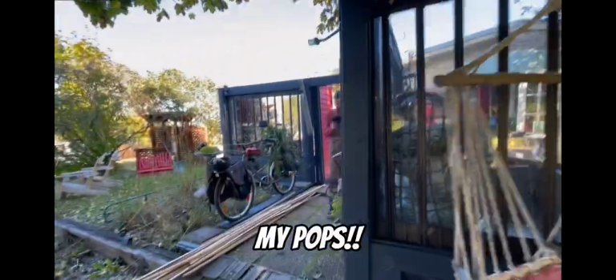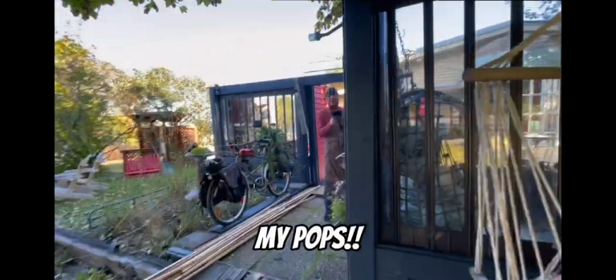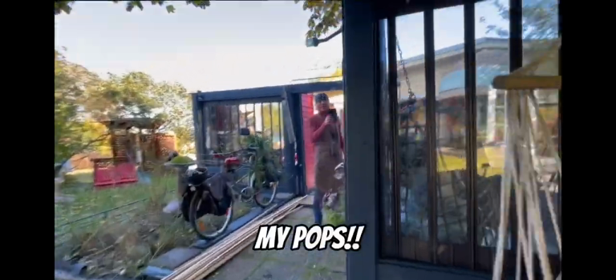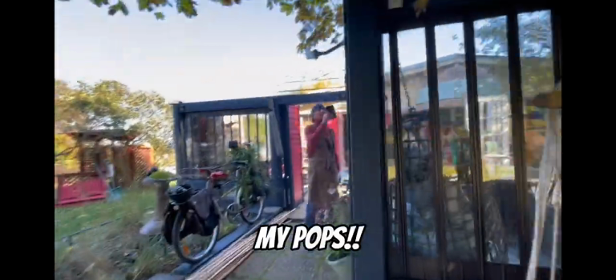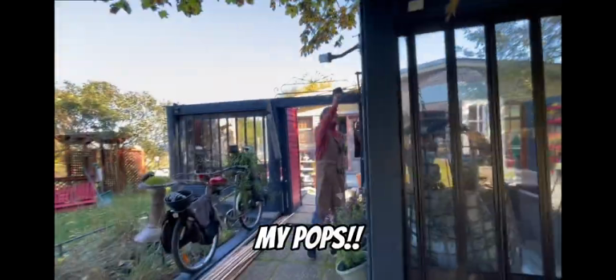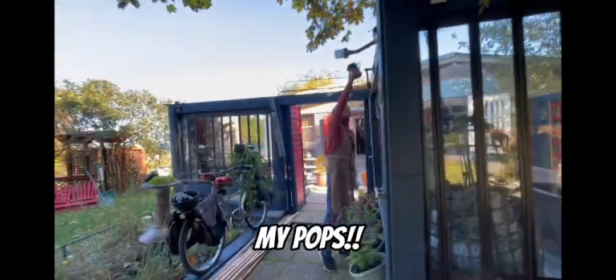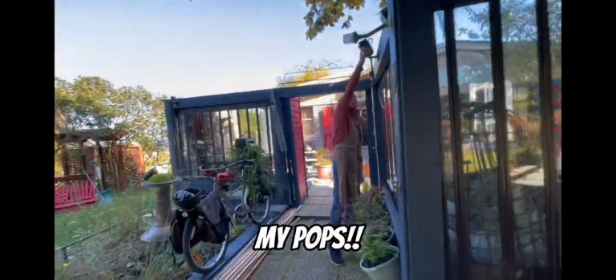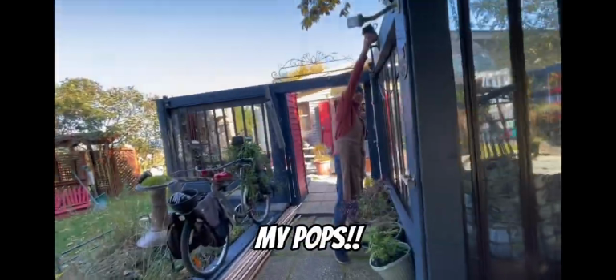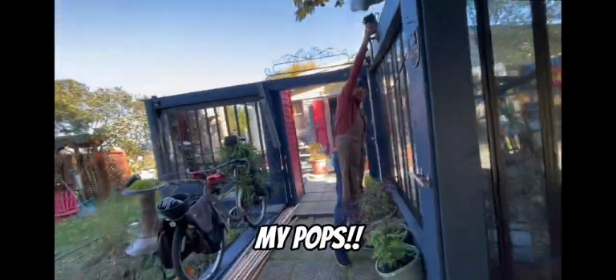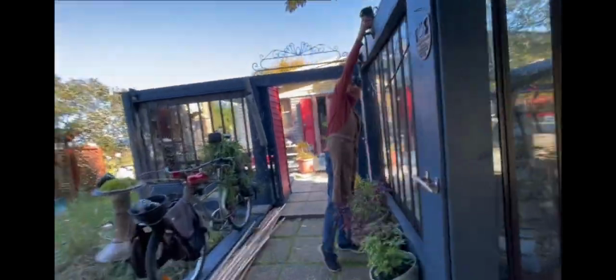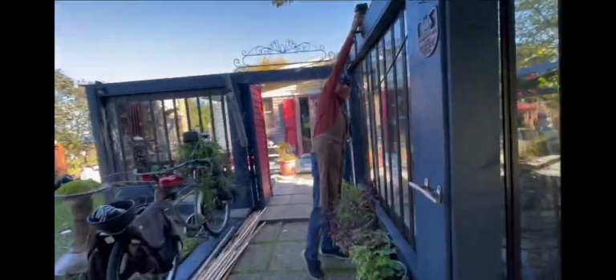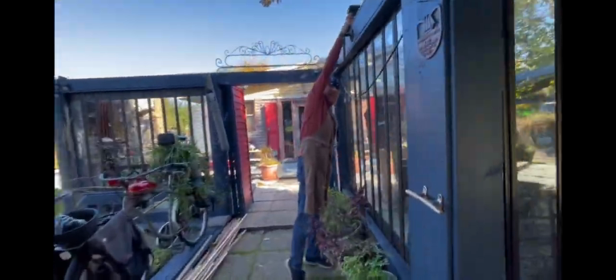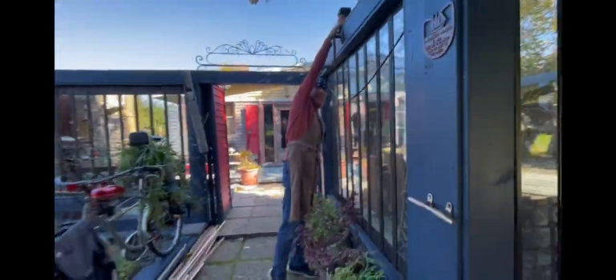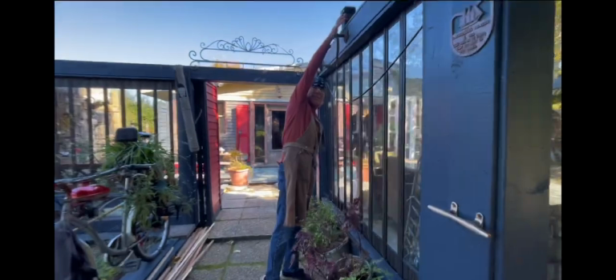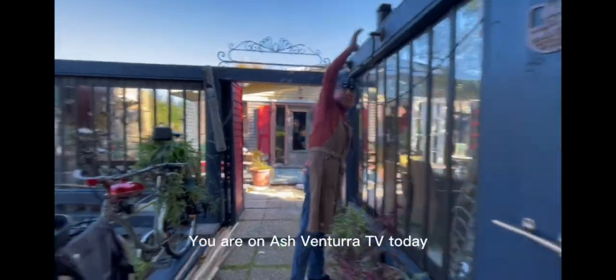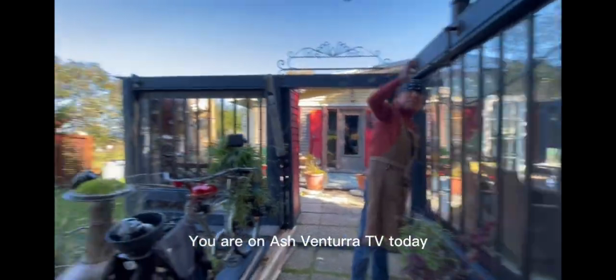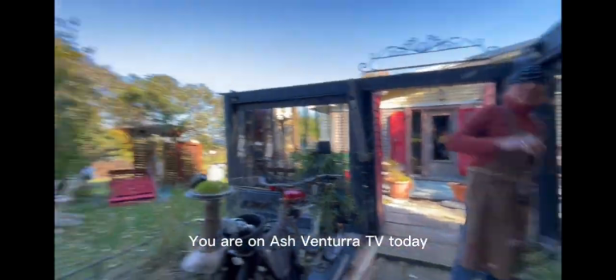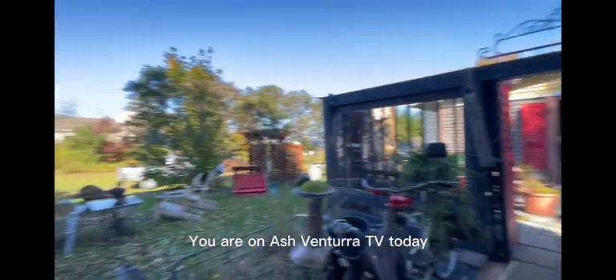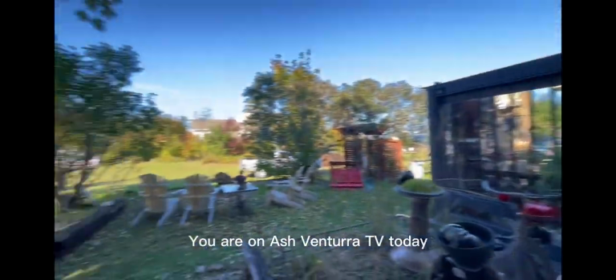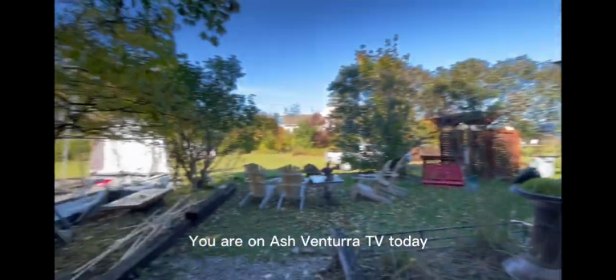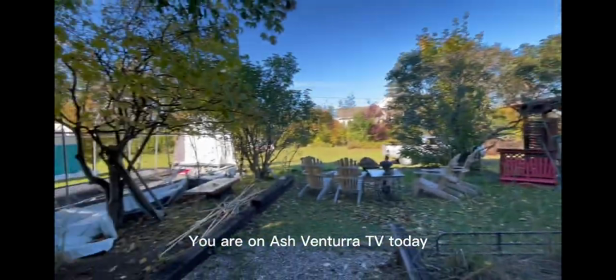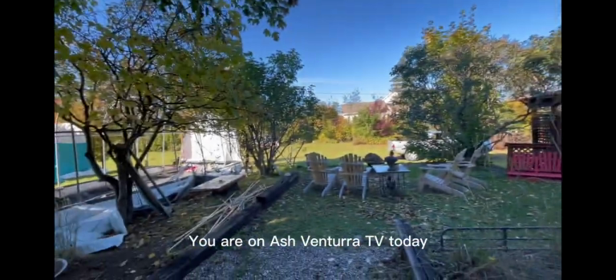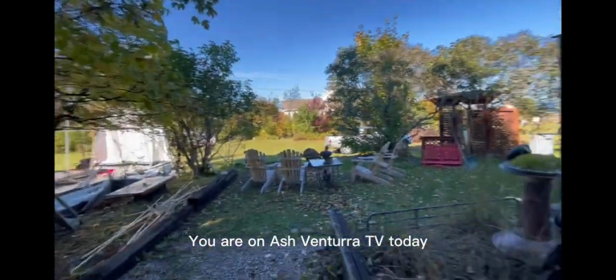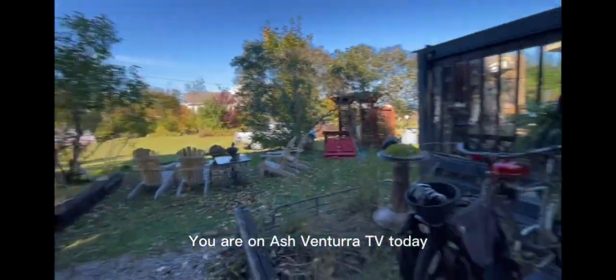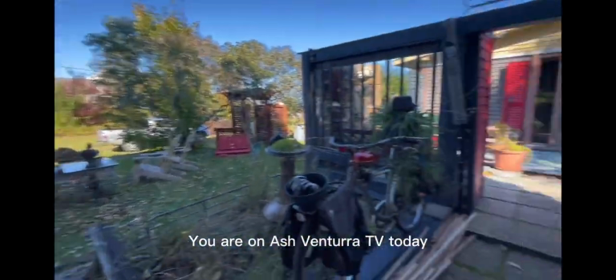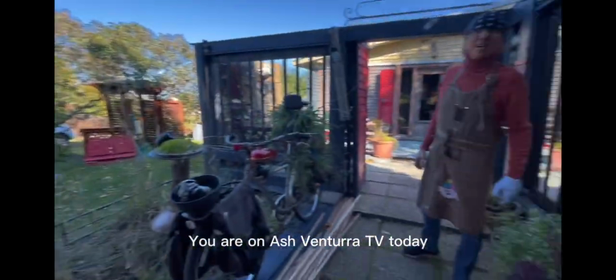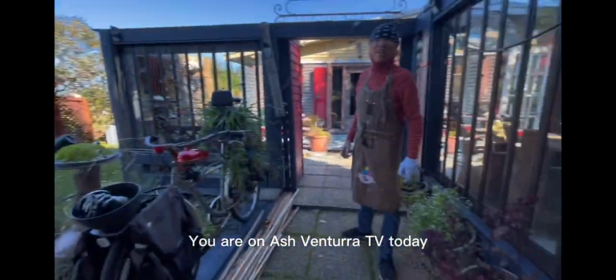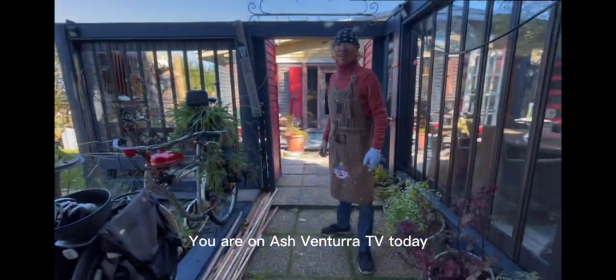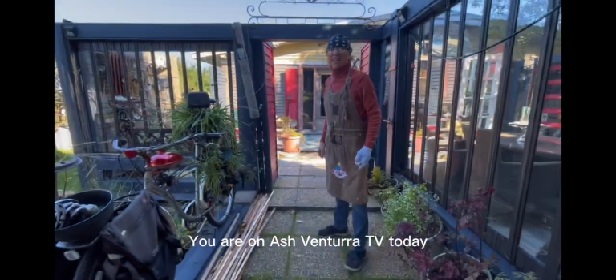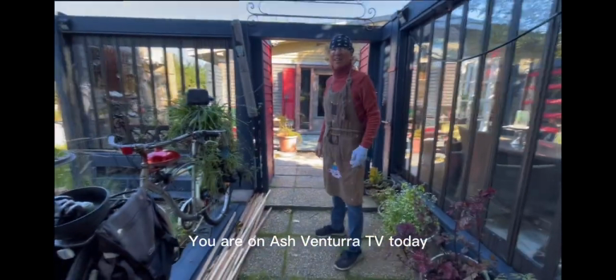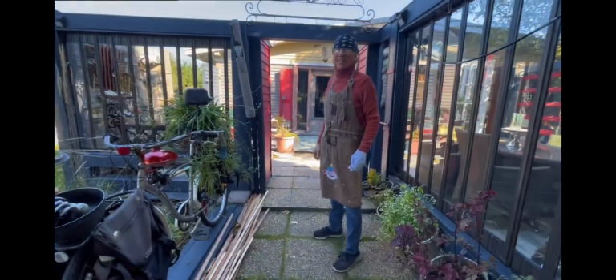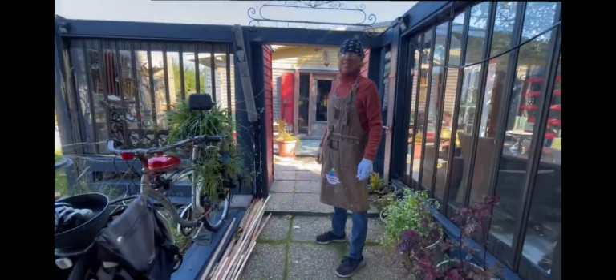Hello Taz! Hello Taz, how are you? You're on Ash Van Life TV today!